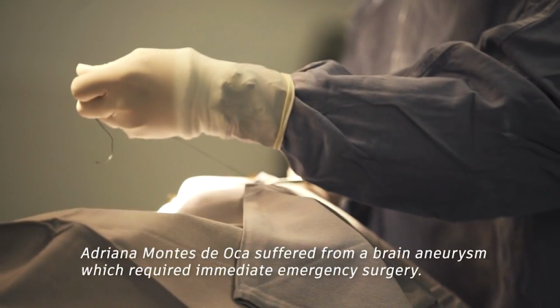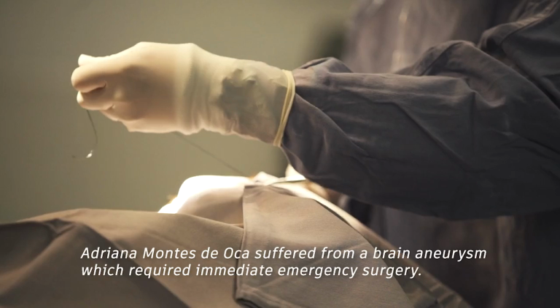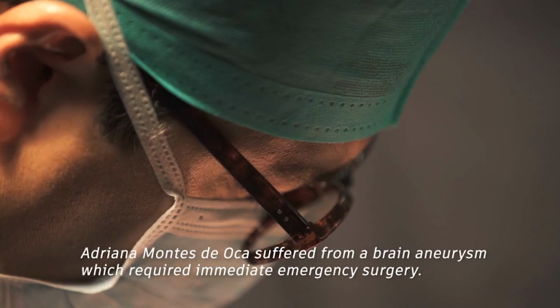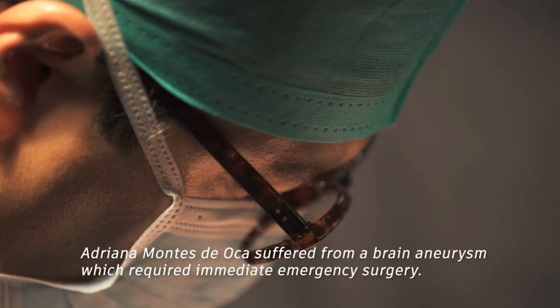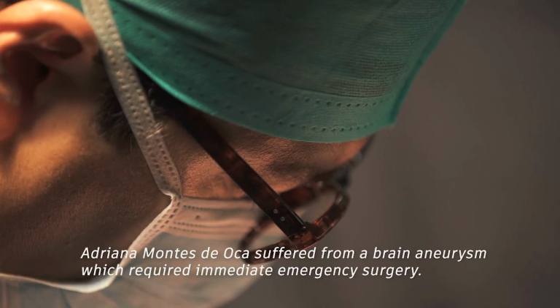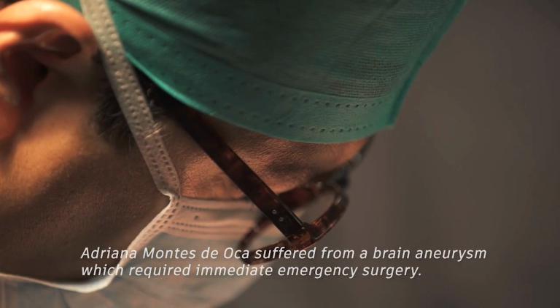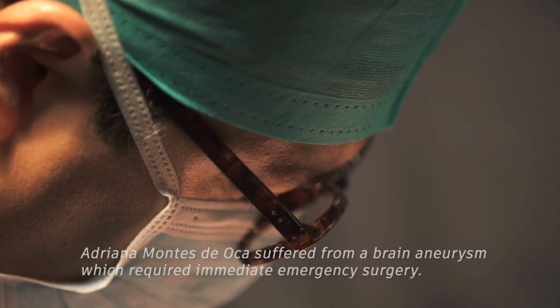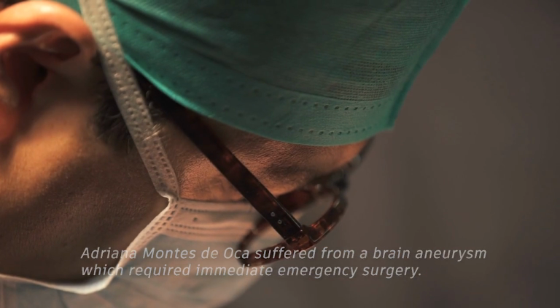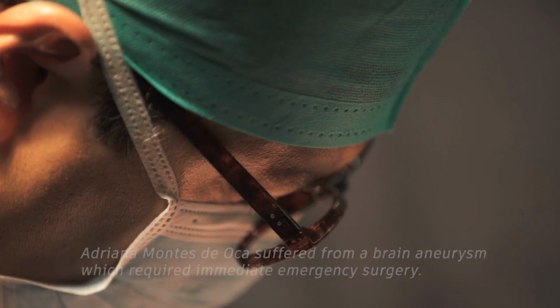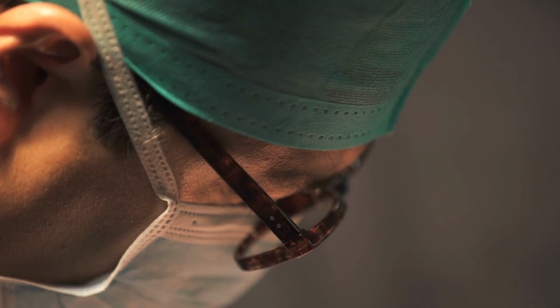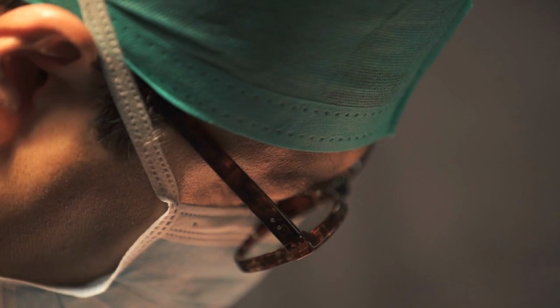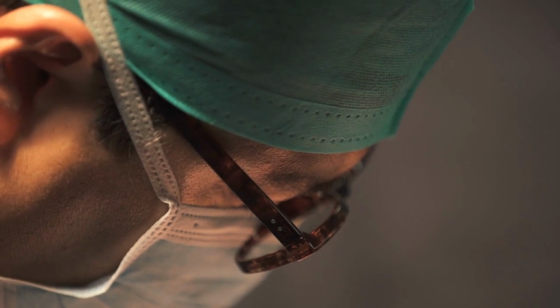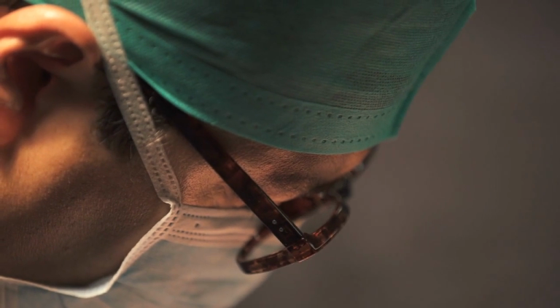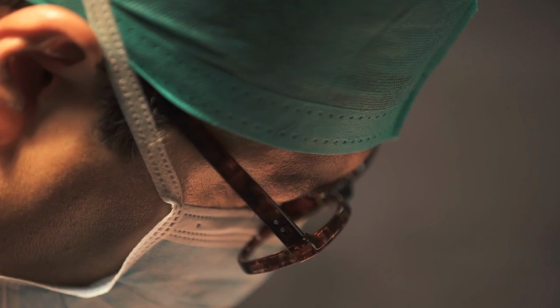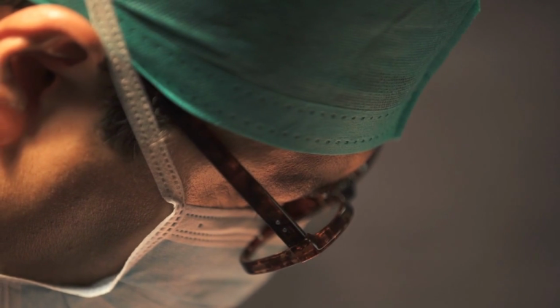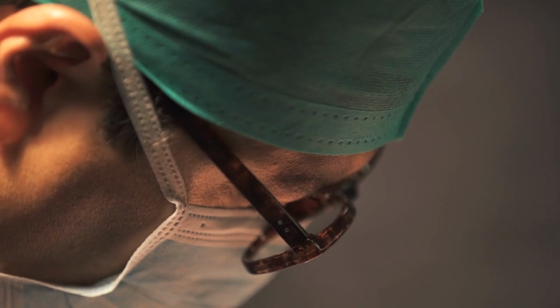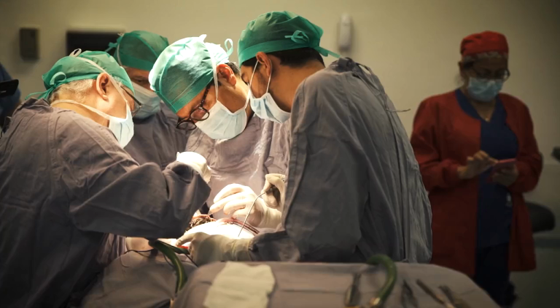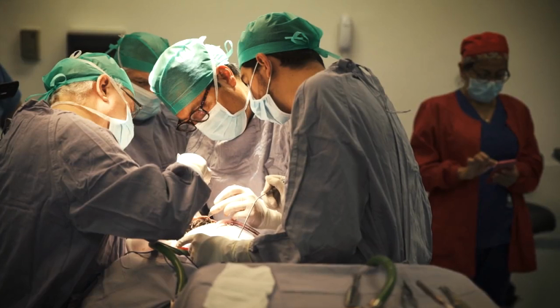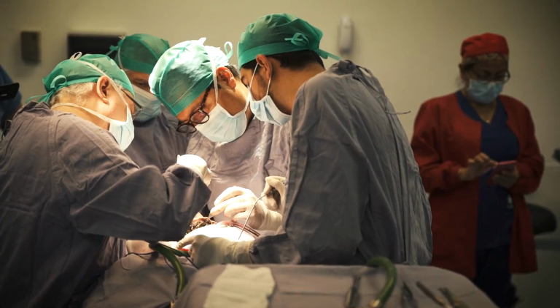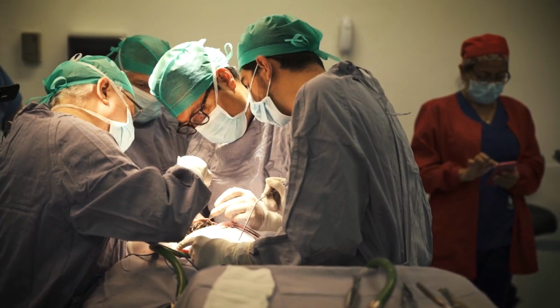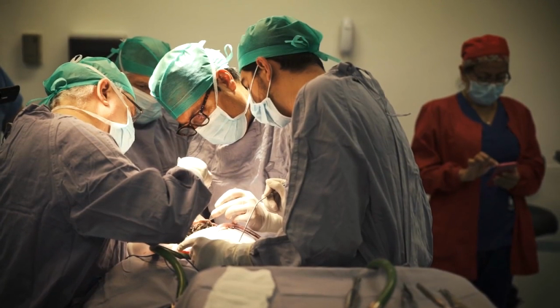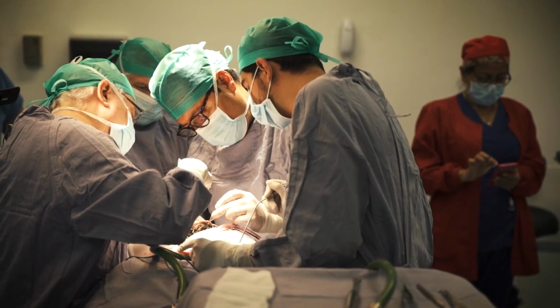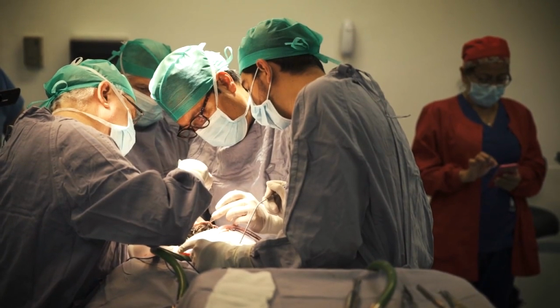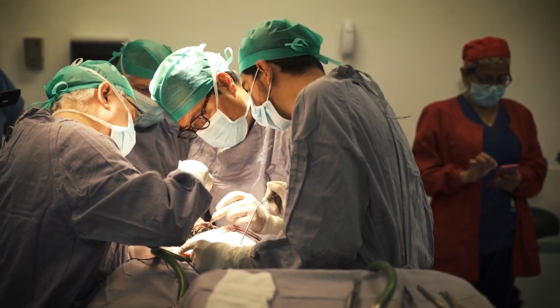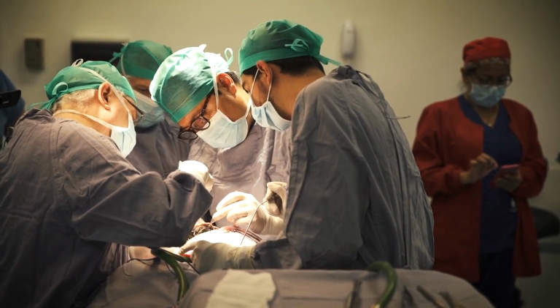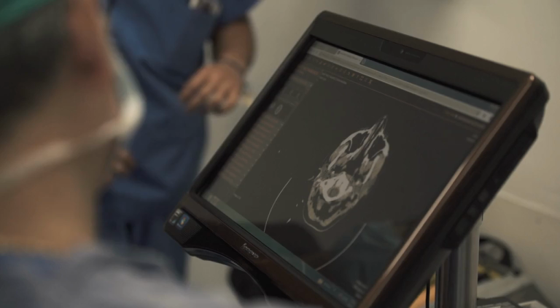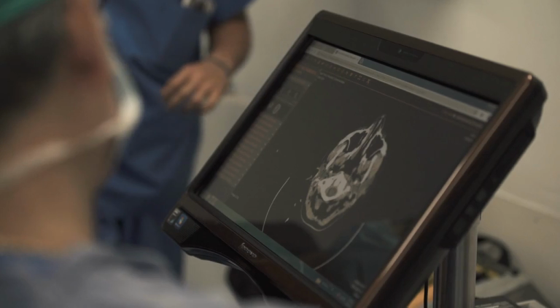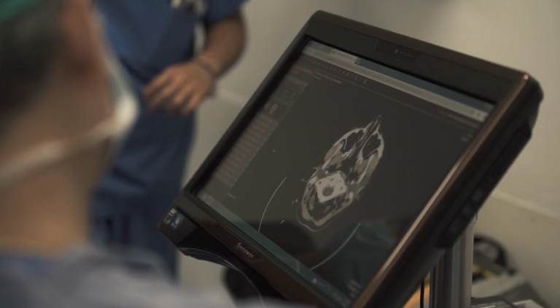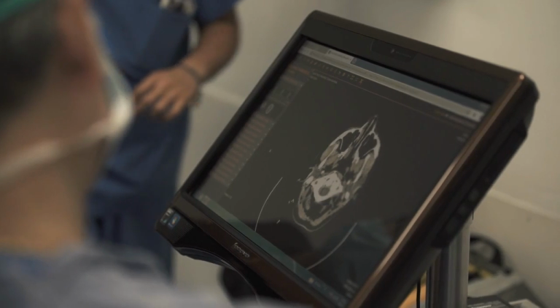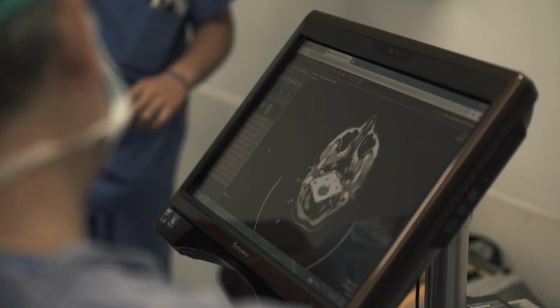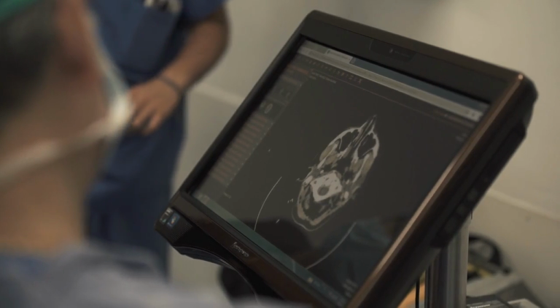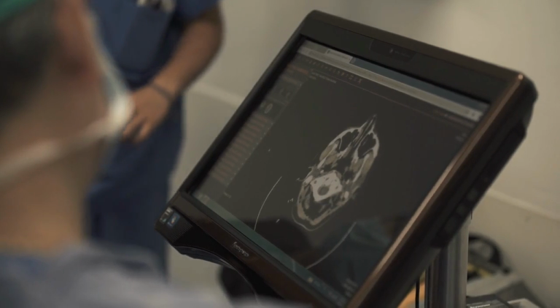The surgeon put the implant in and it got infected two days later. They had to remove the implant again.